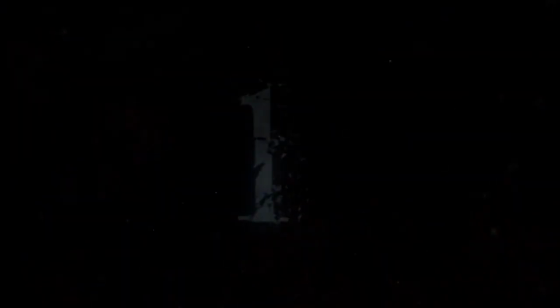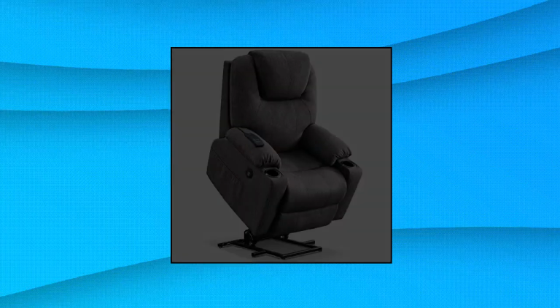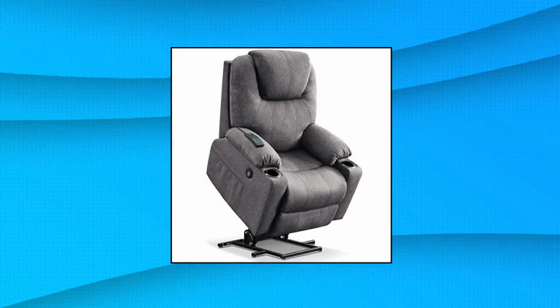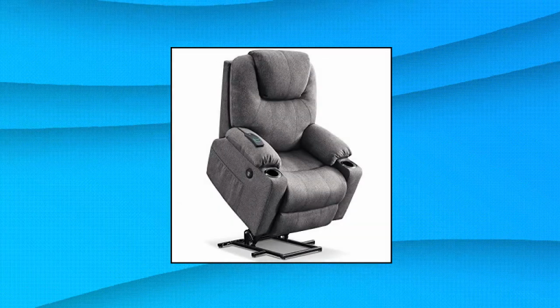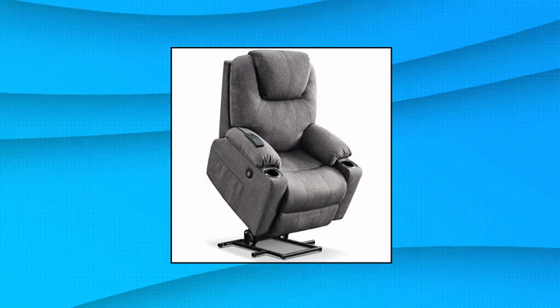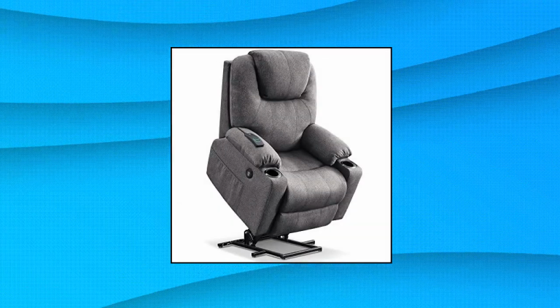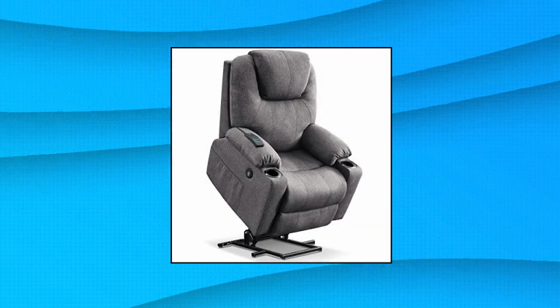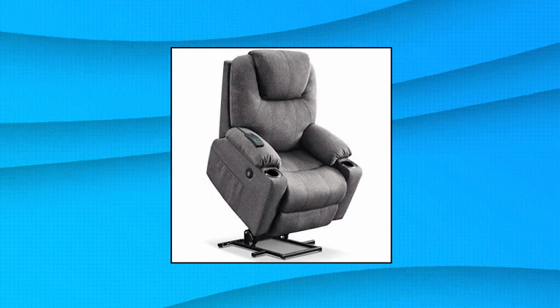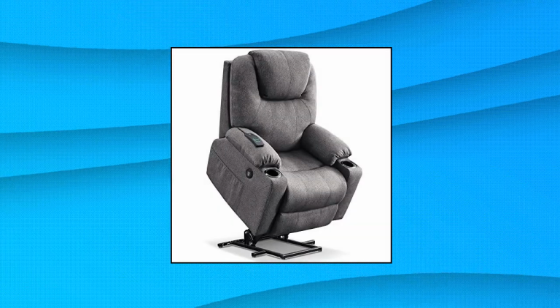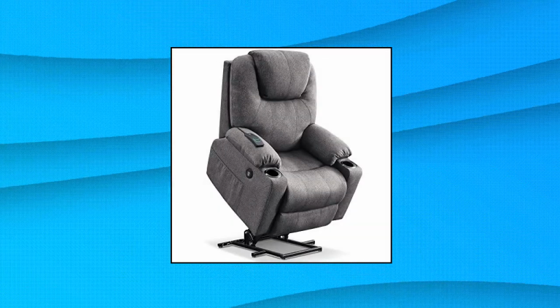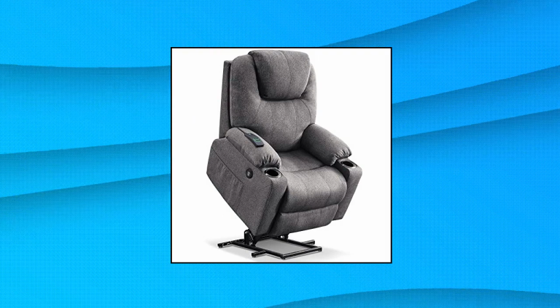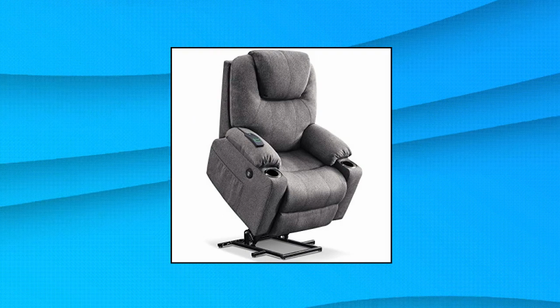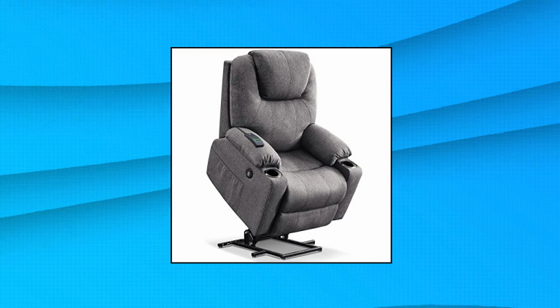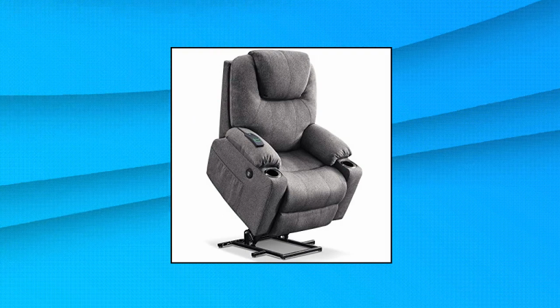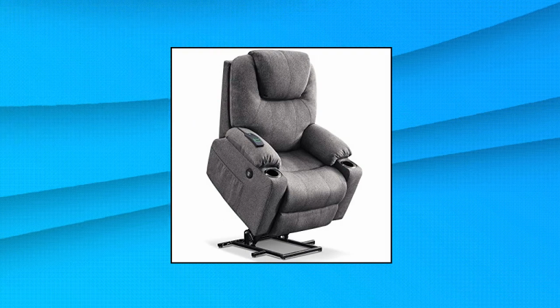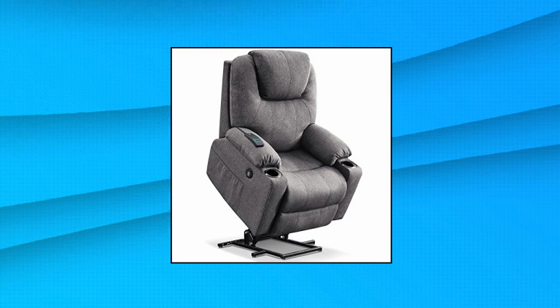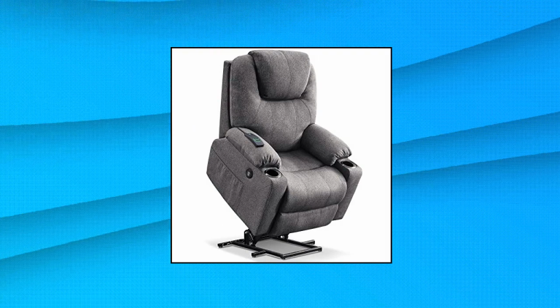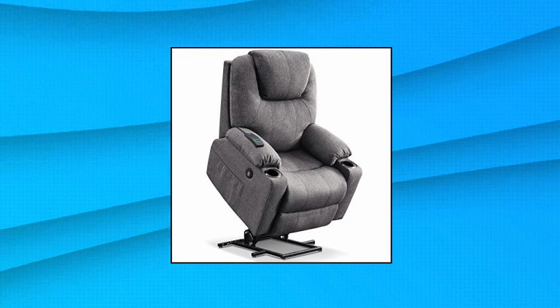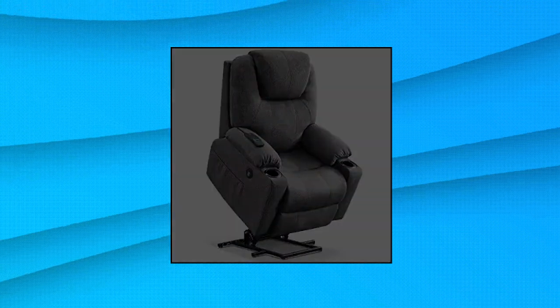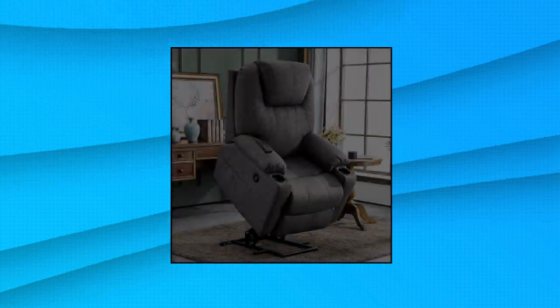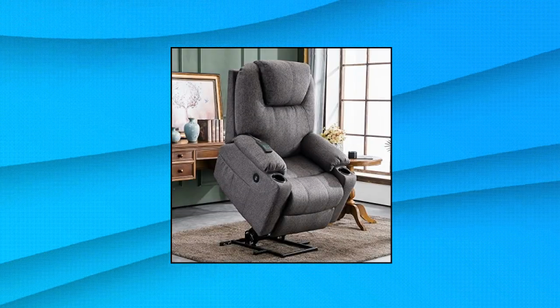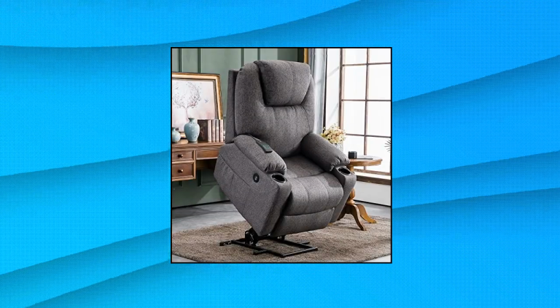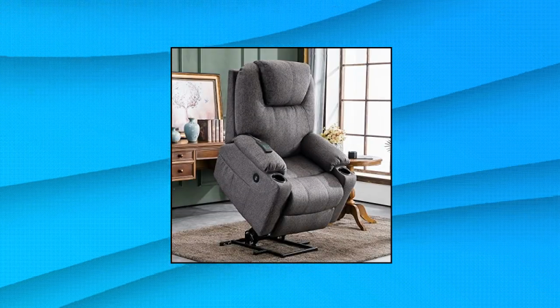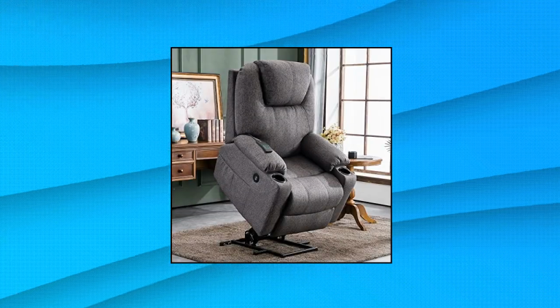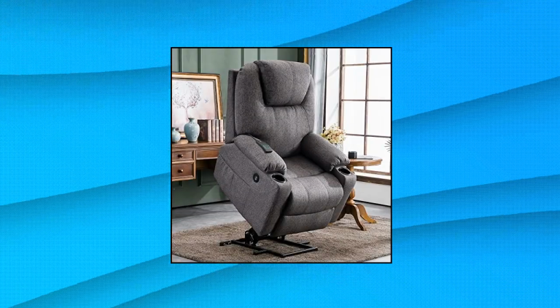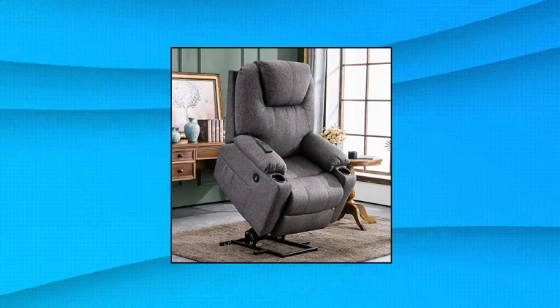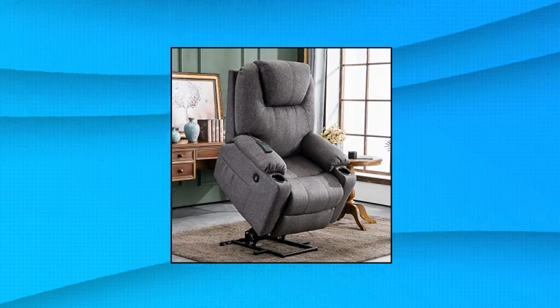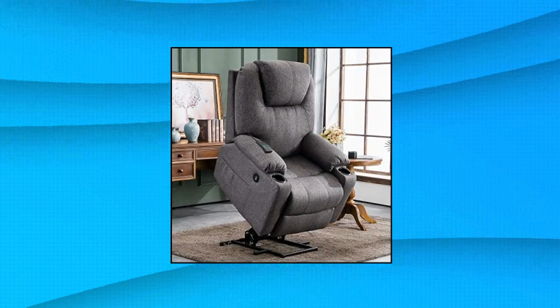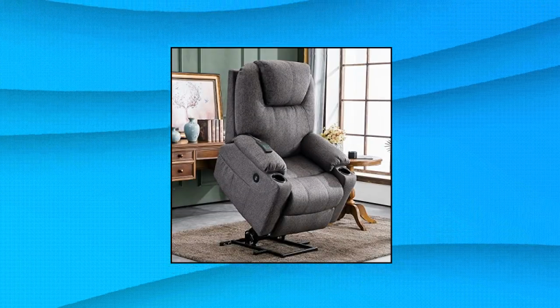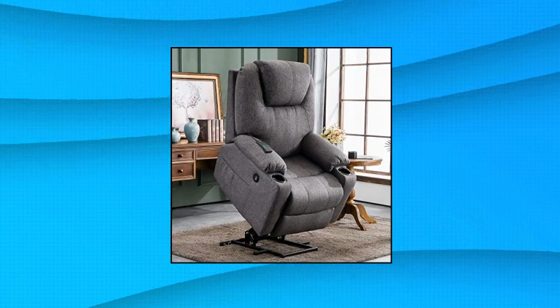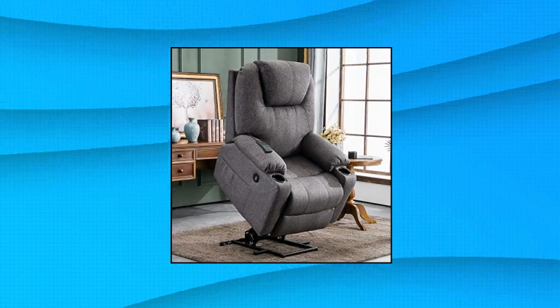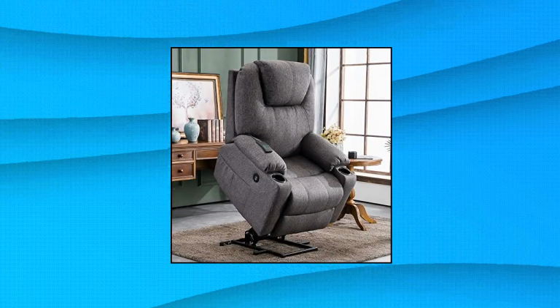M-Combo large power lift recliner chair with massage and heat for elderly, big and tall people — power lift assistance.